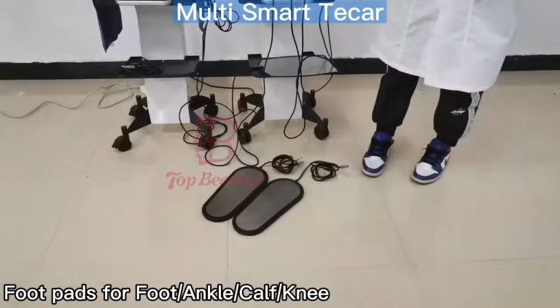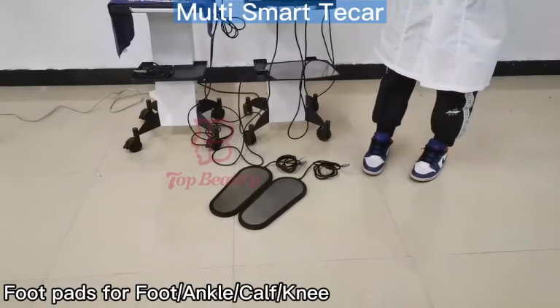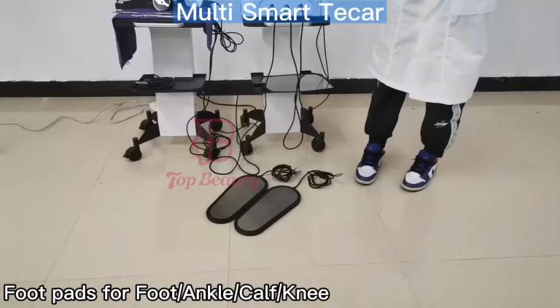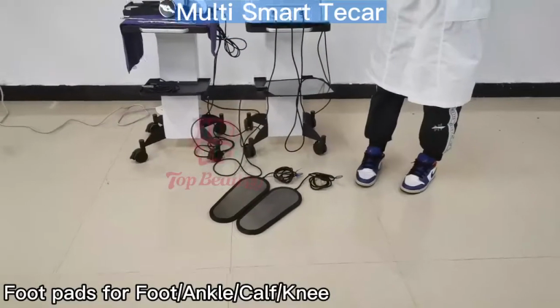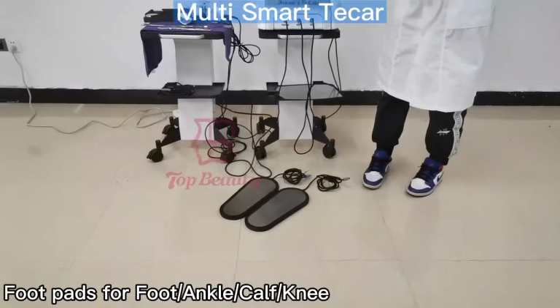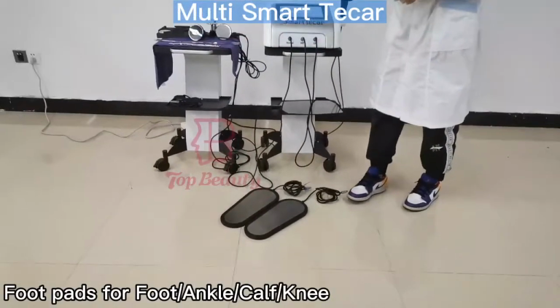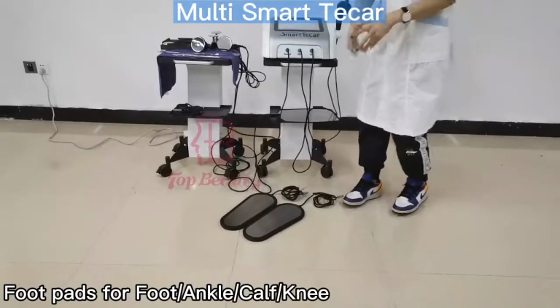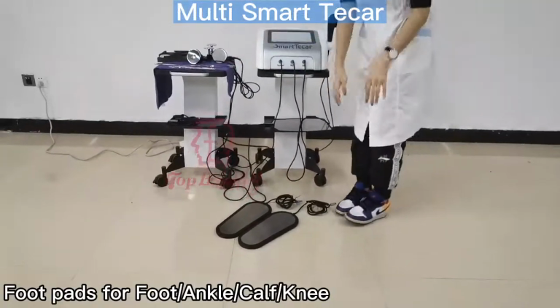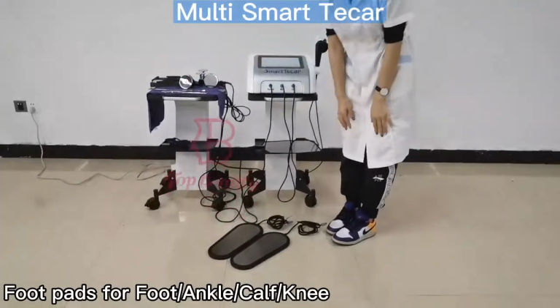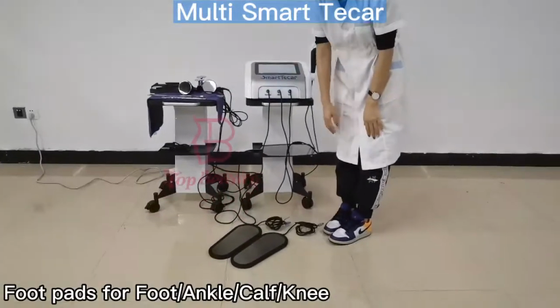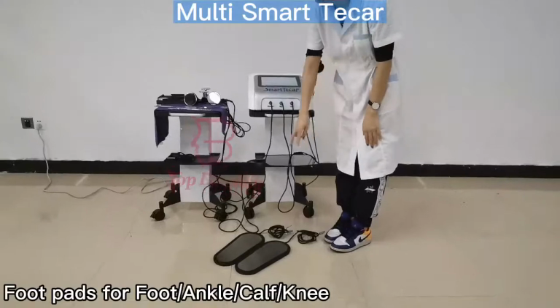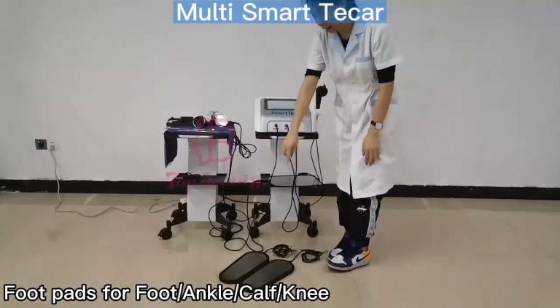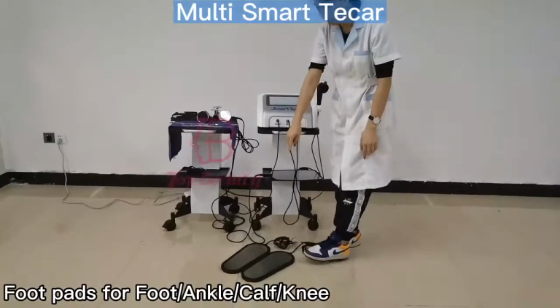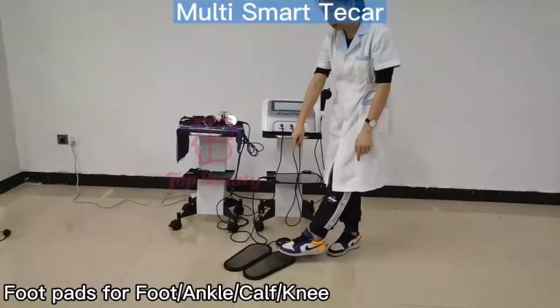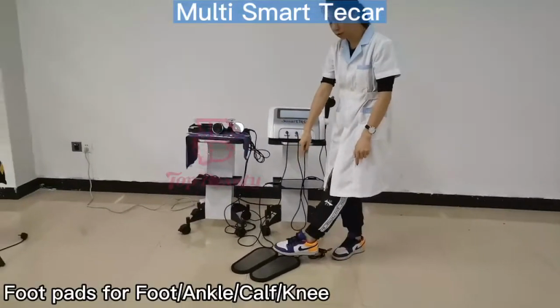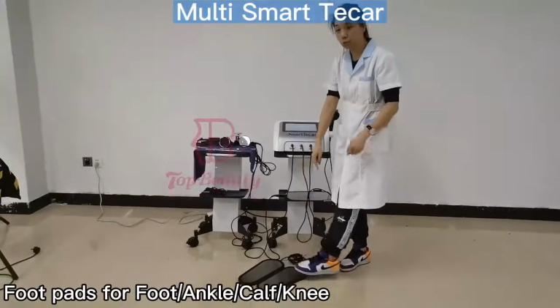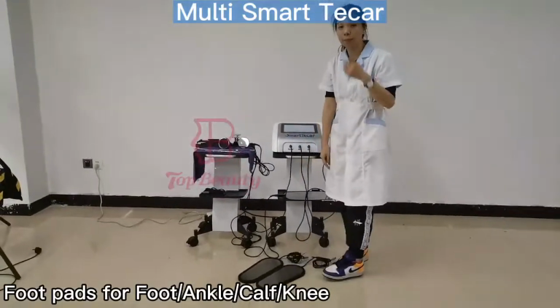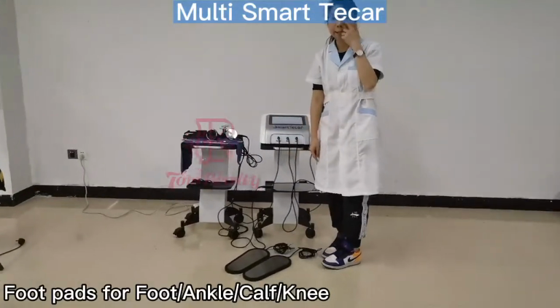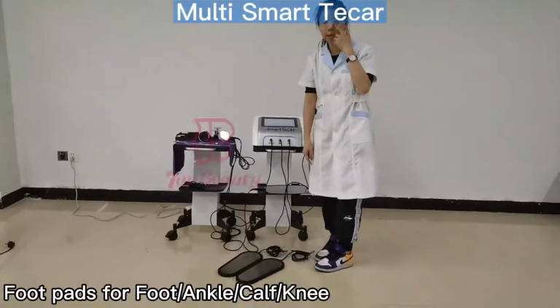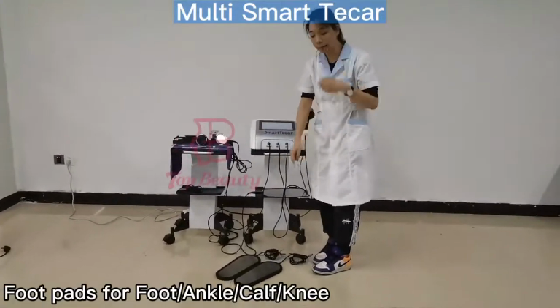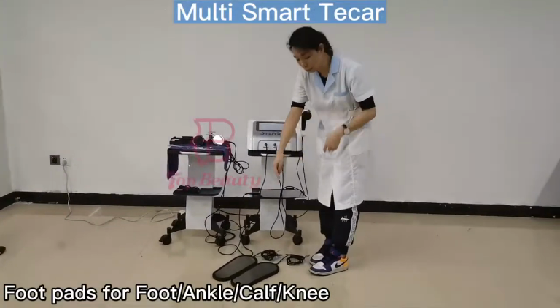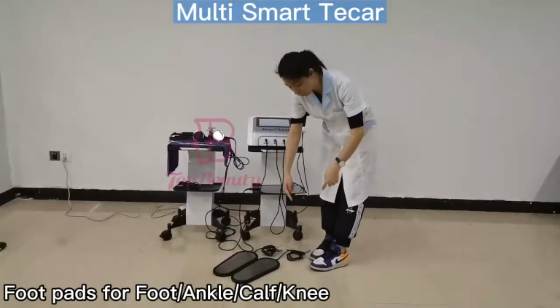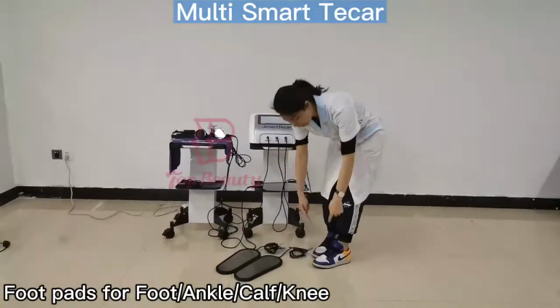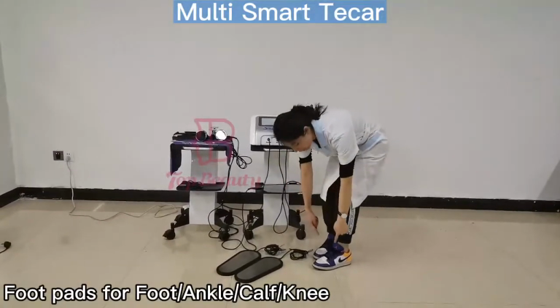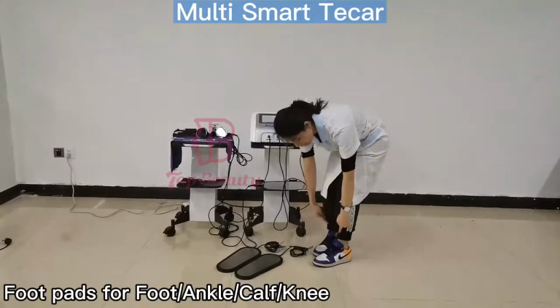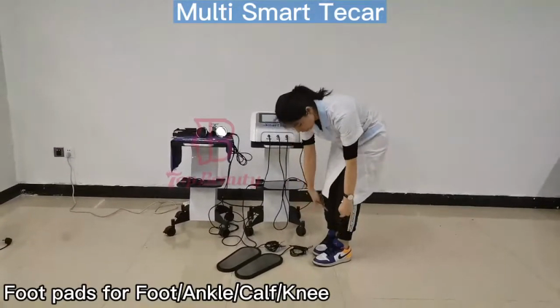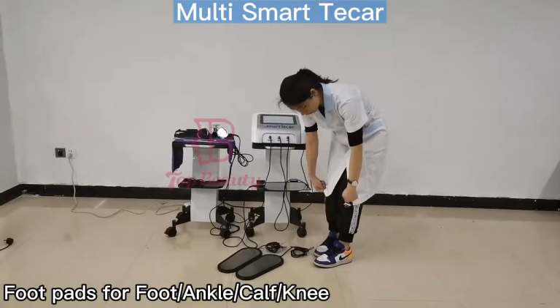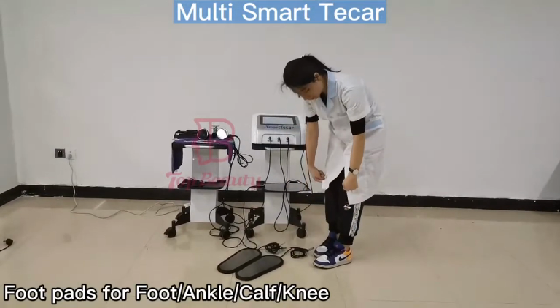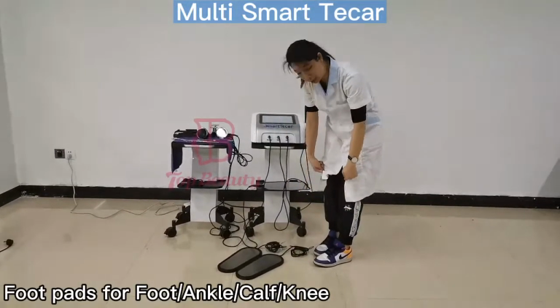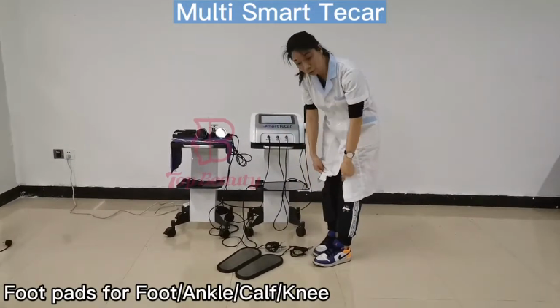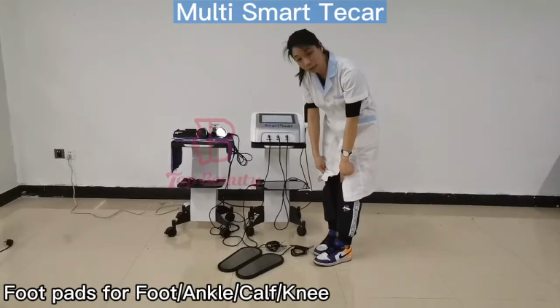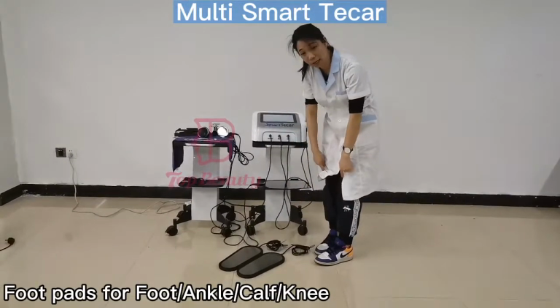So when we're doing the treatments, the two feet stand on these two packs, and then you will feel the heat from here to the knee.